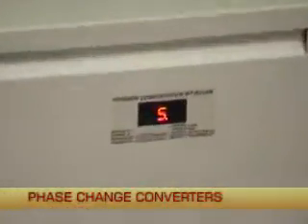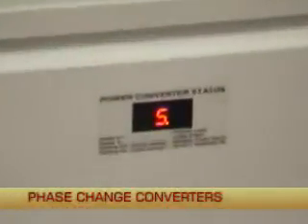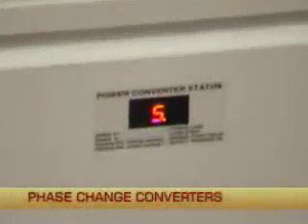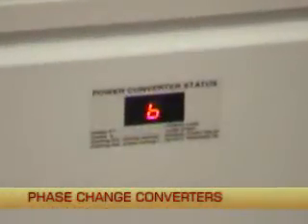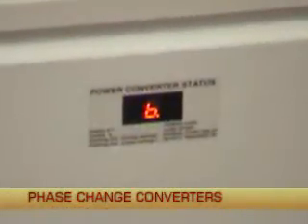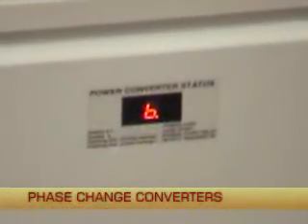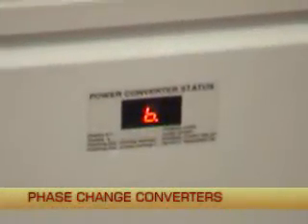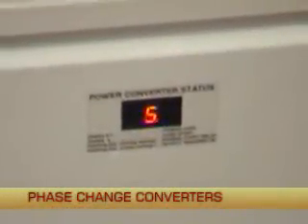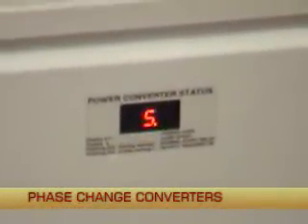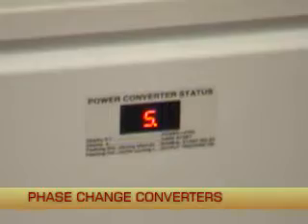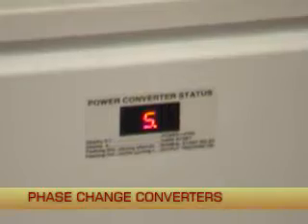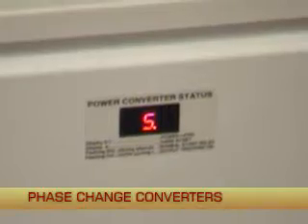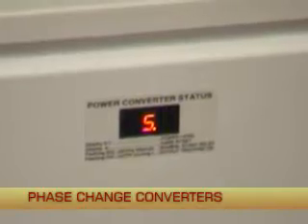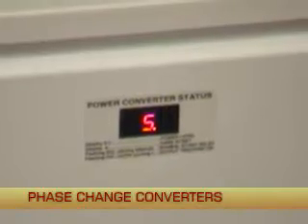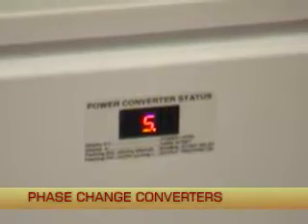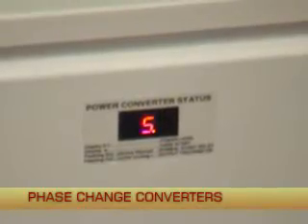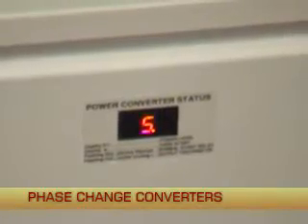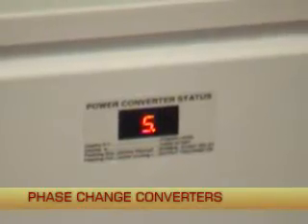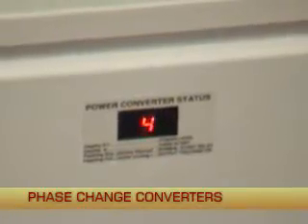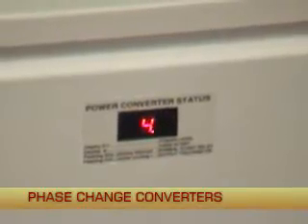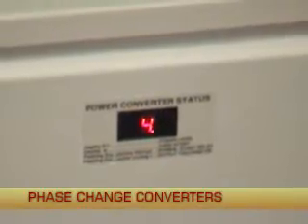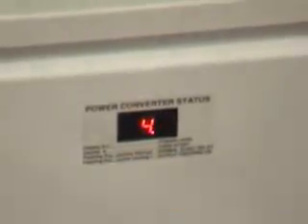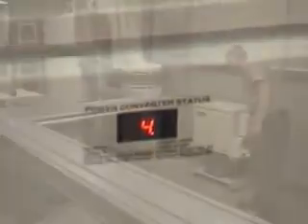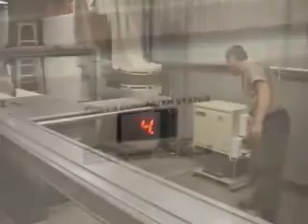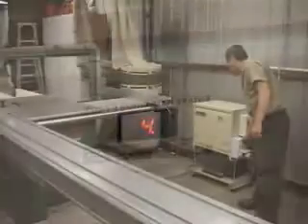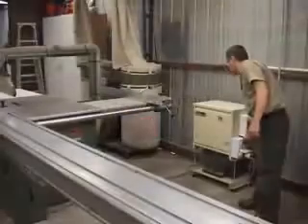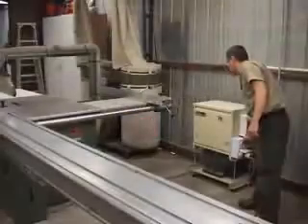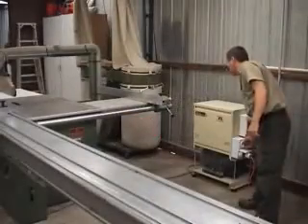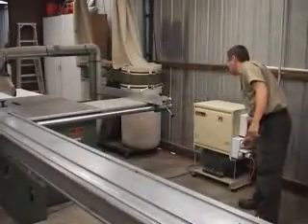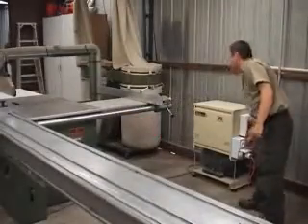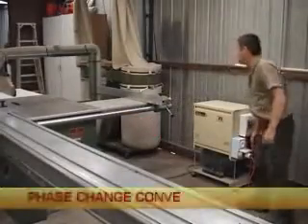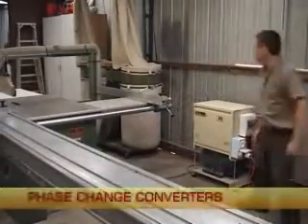Phase change power converters use microprocessor technology to closely balance the output voltage over the entire load range.